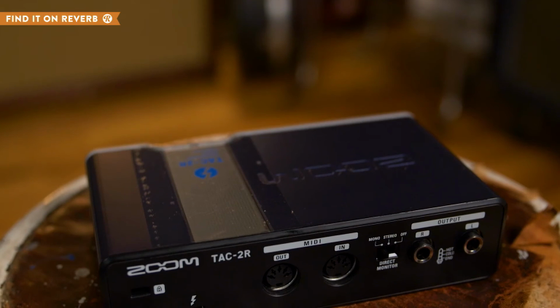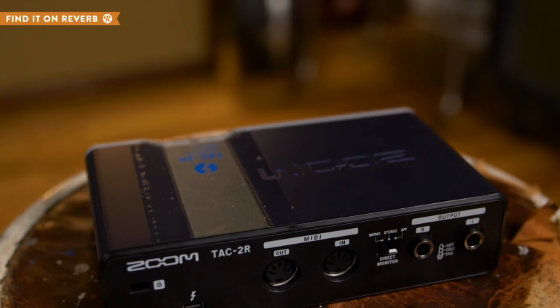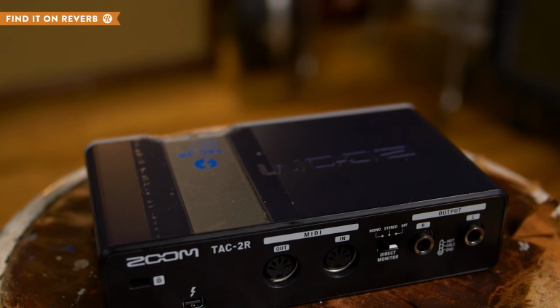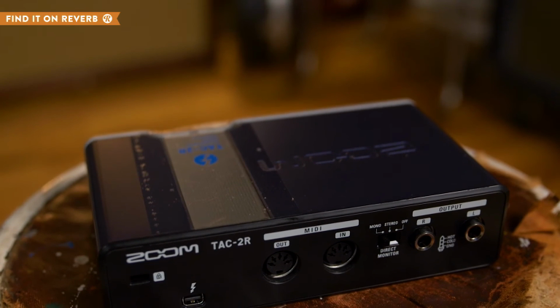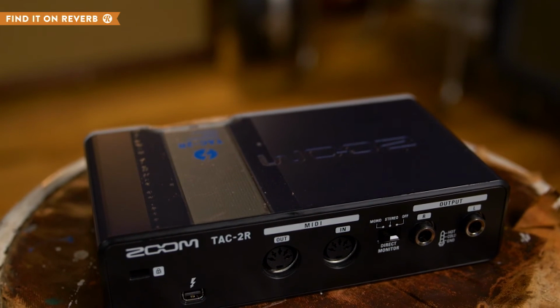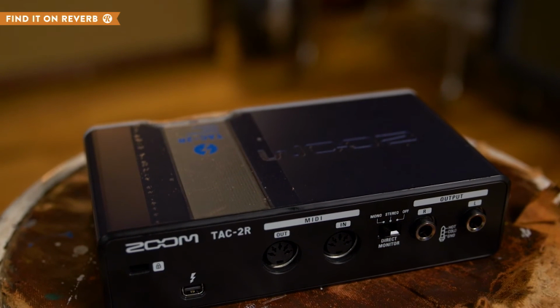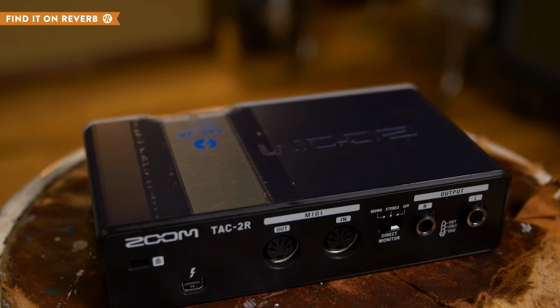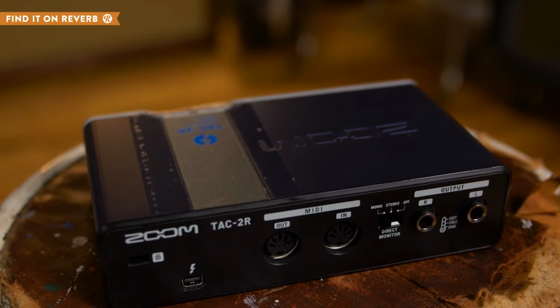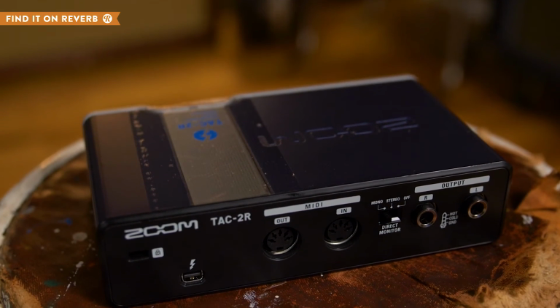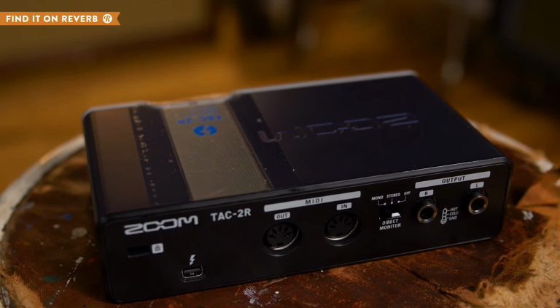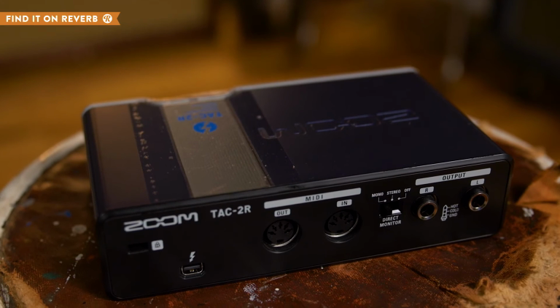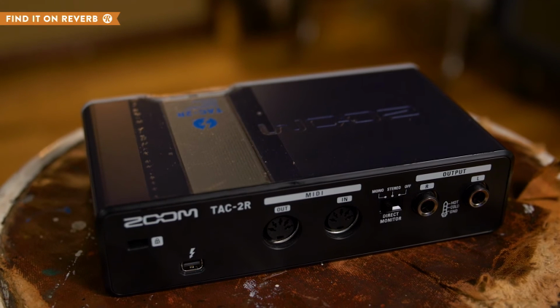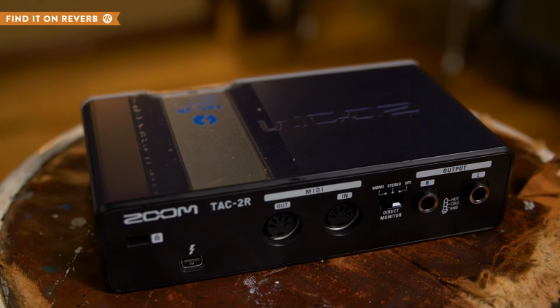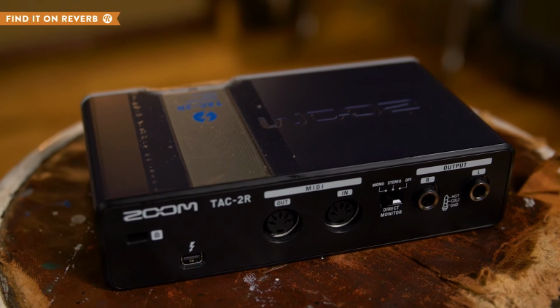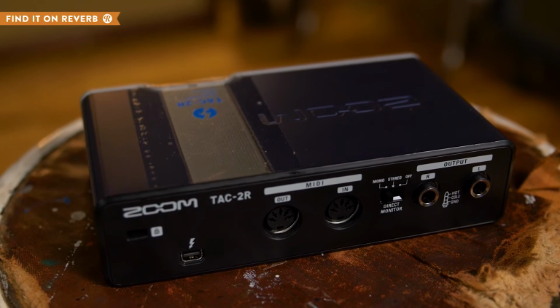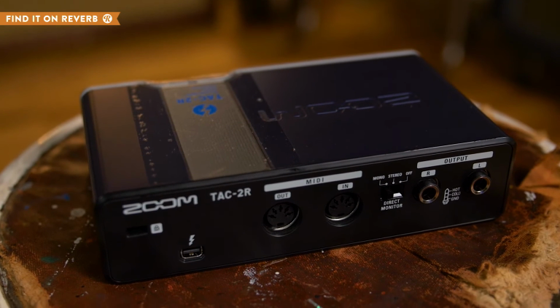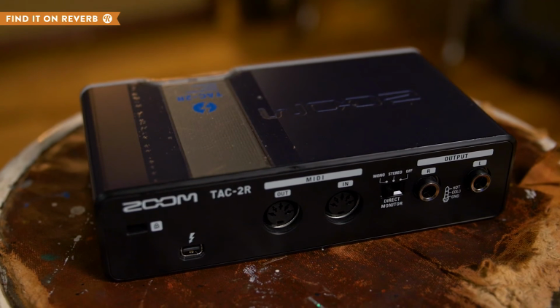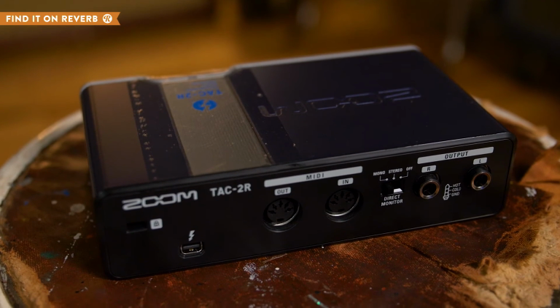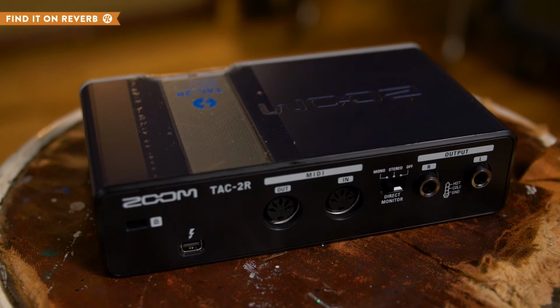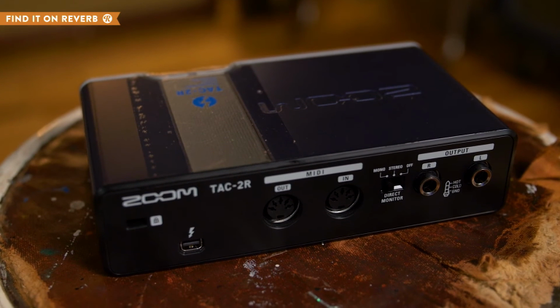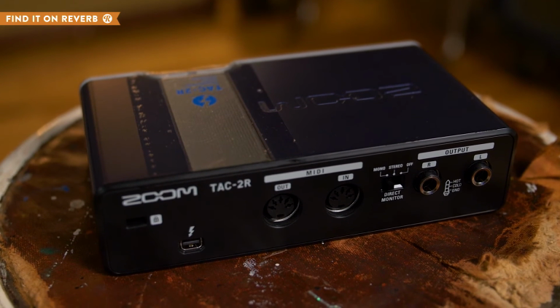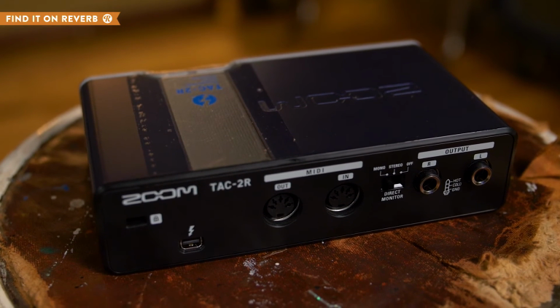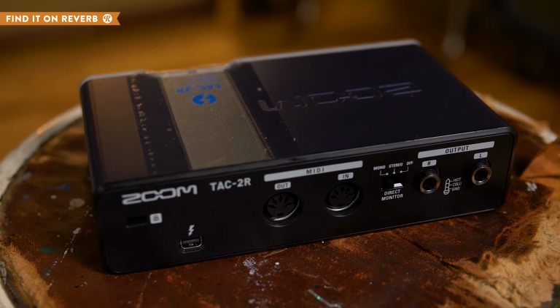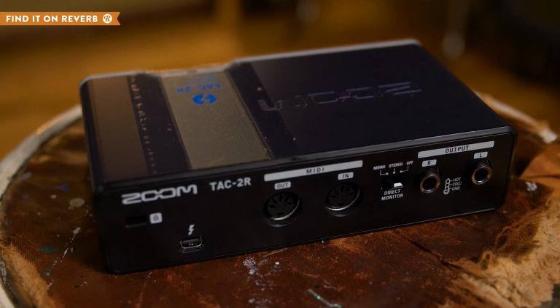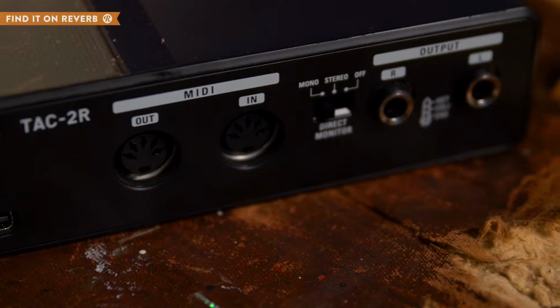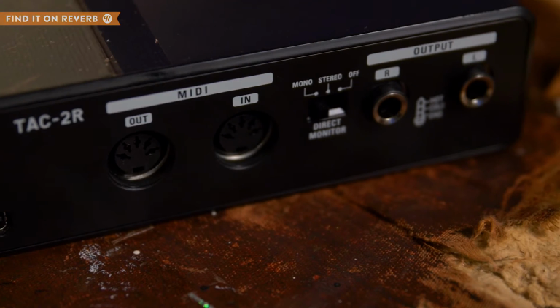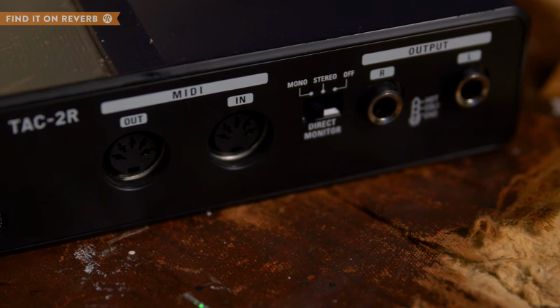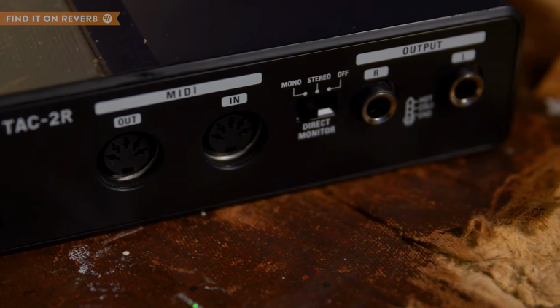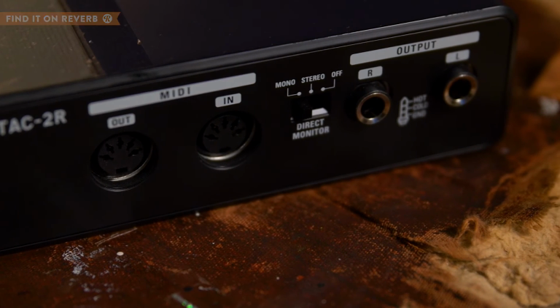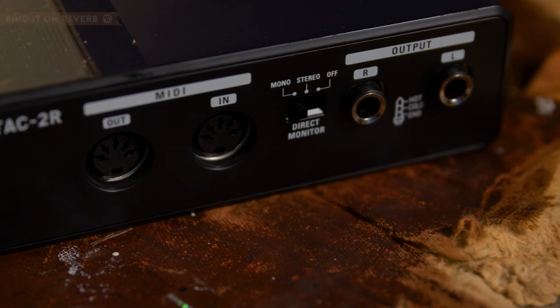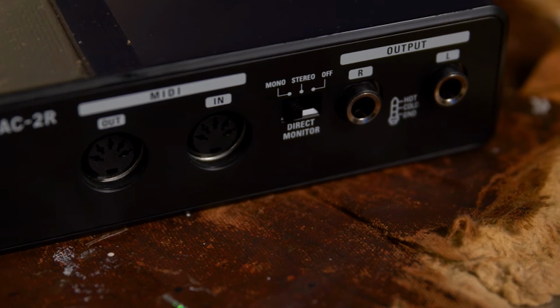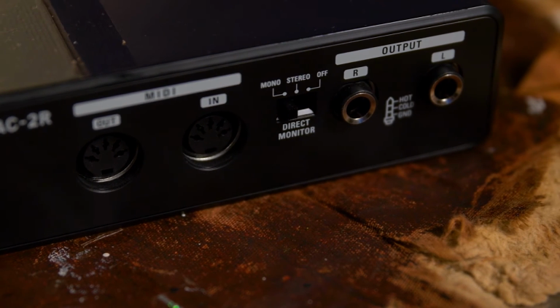The back of the unit has MIDI in and out capabilities so that you can use the TAC-2R as a stable MIDI interface as well.